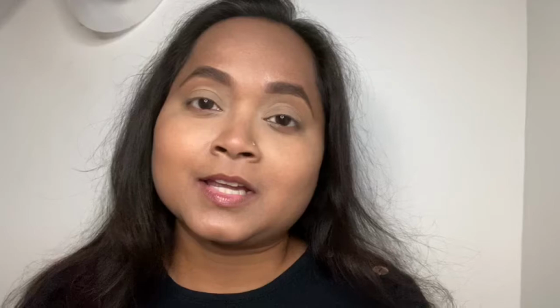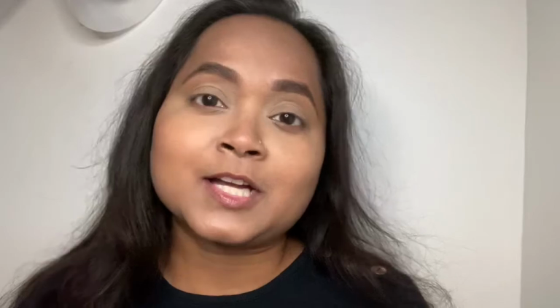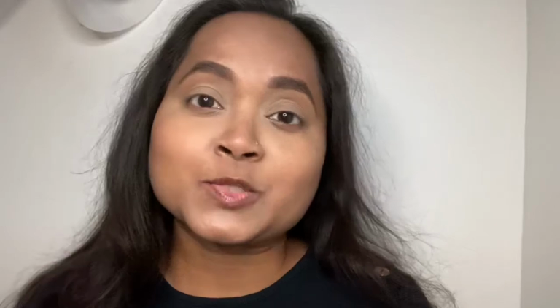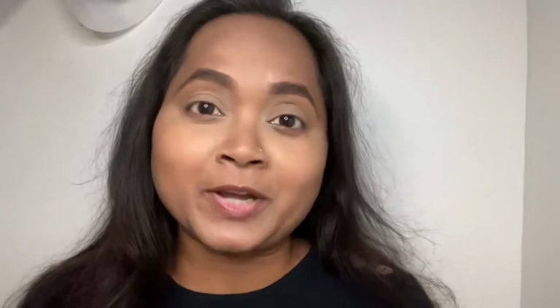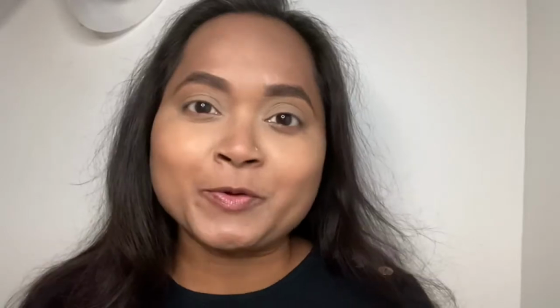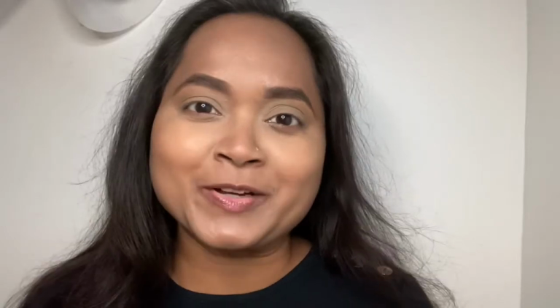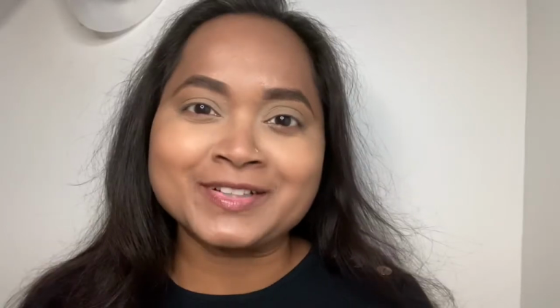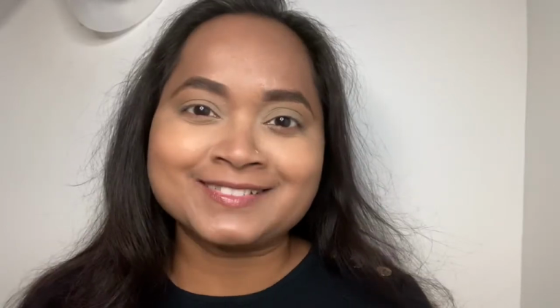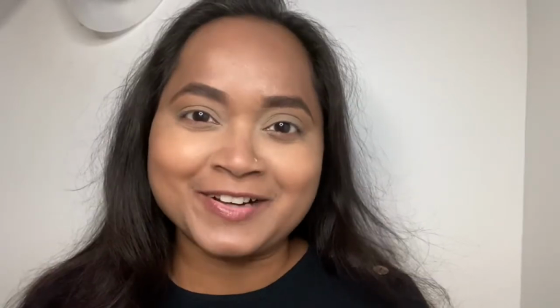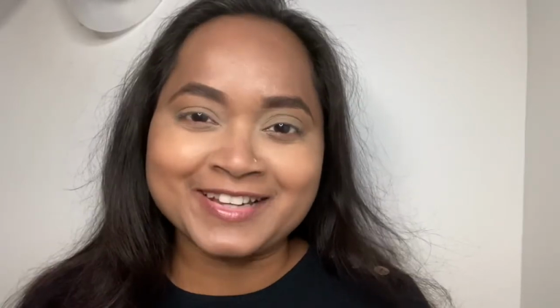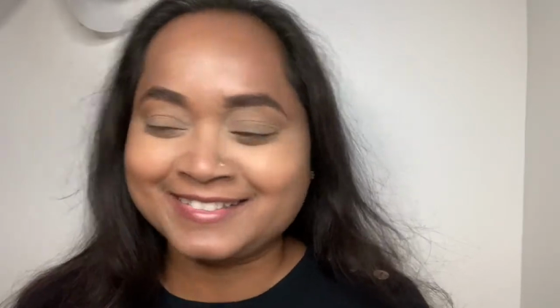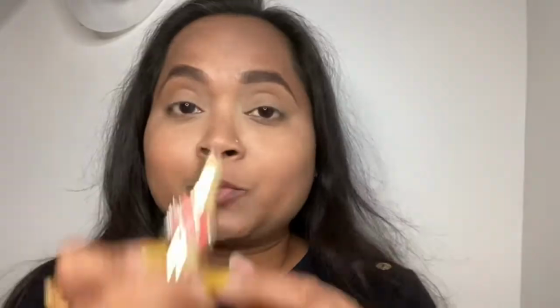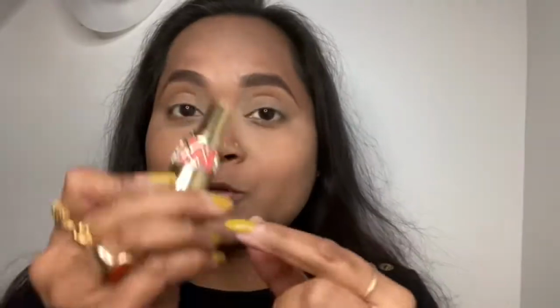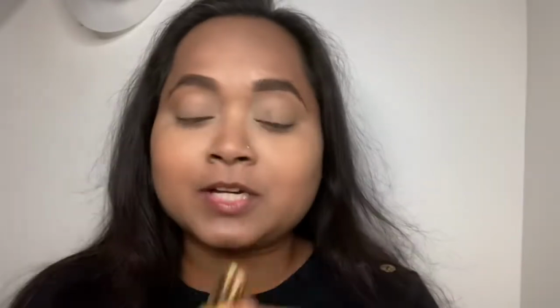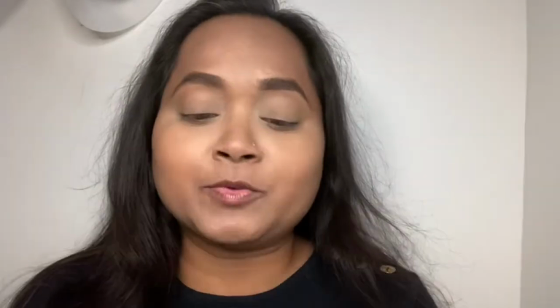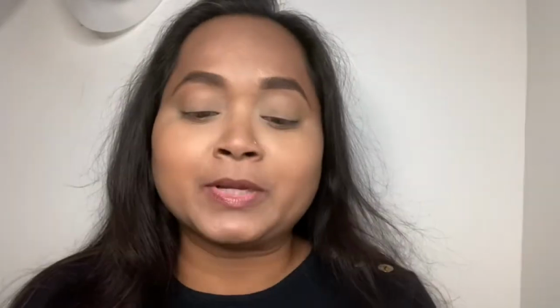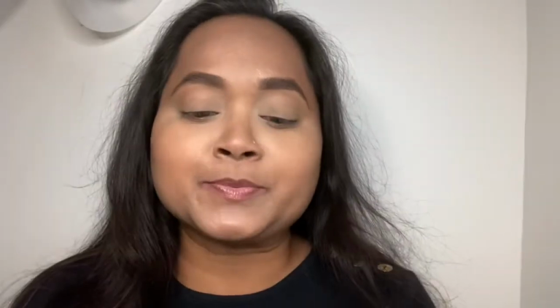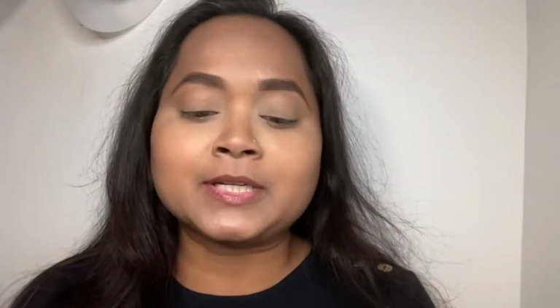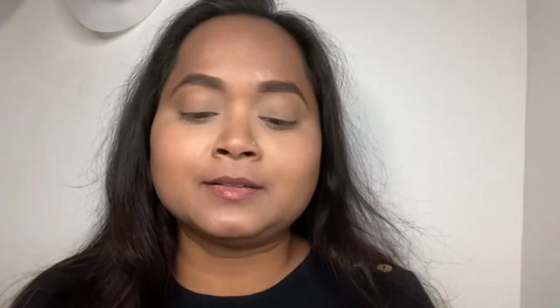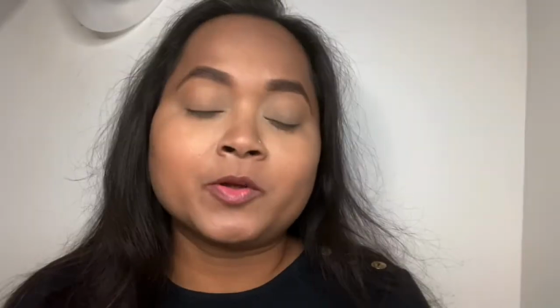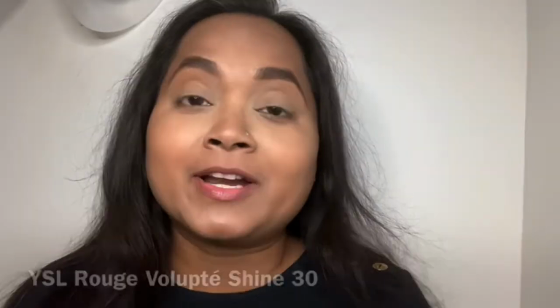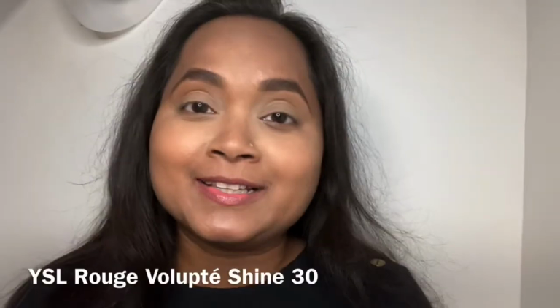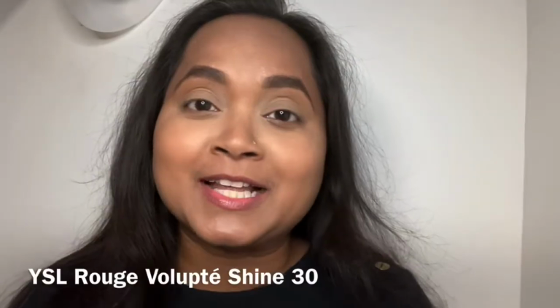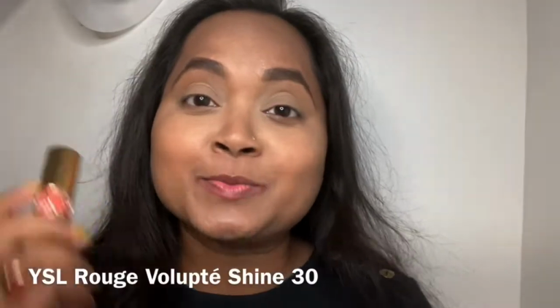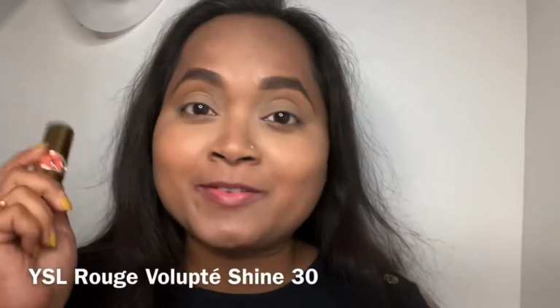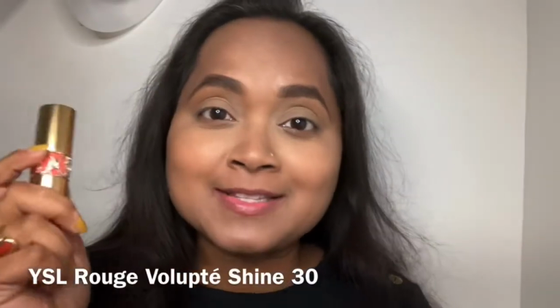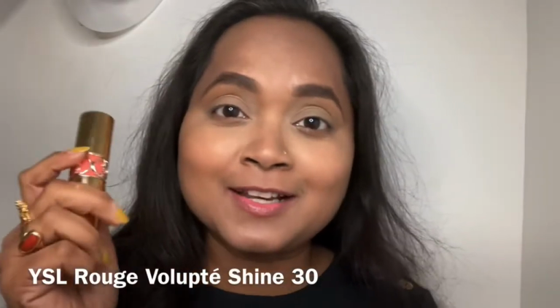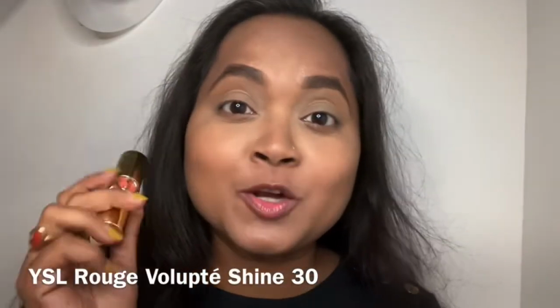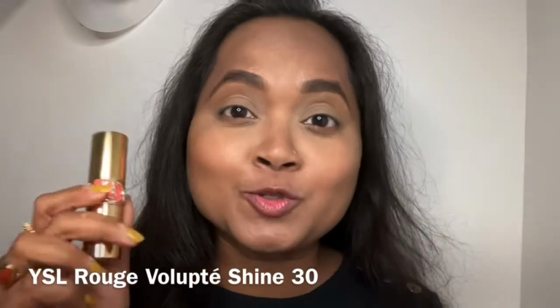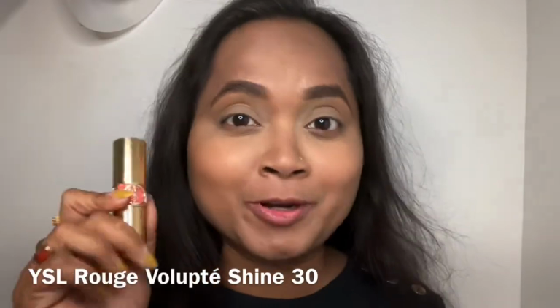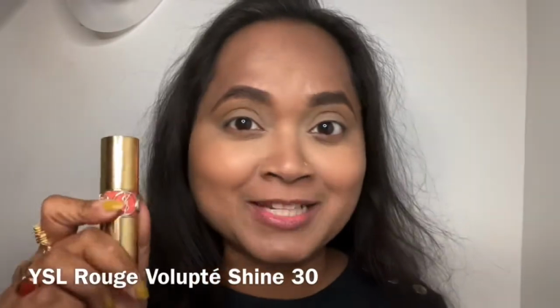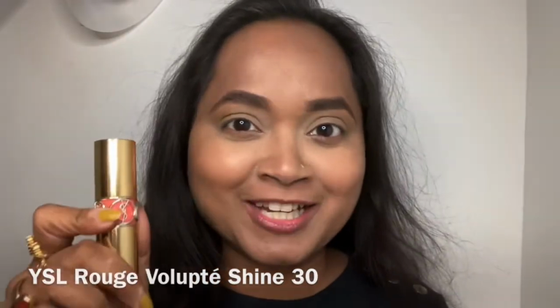A spring quick look. I'm going to start with my lipstick — that's my Vaisal Rouge Volopte Shine.